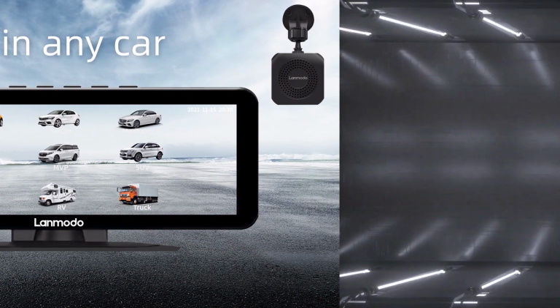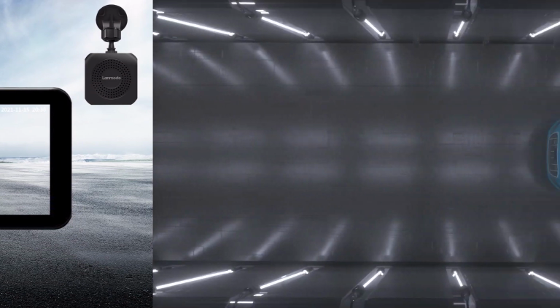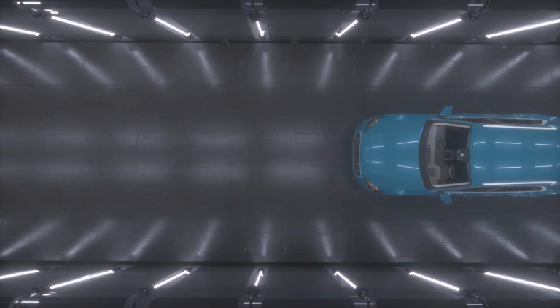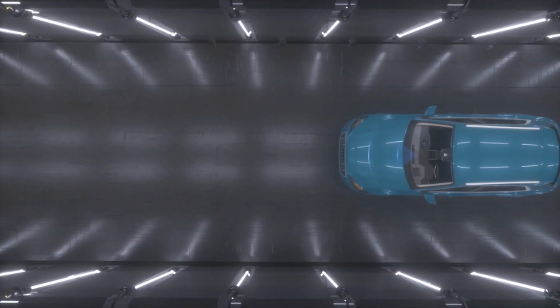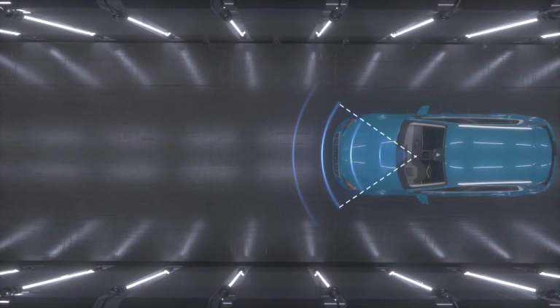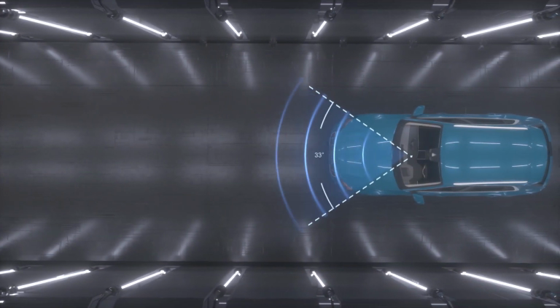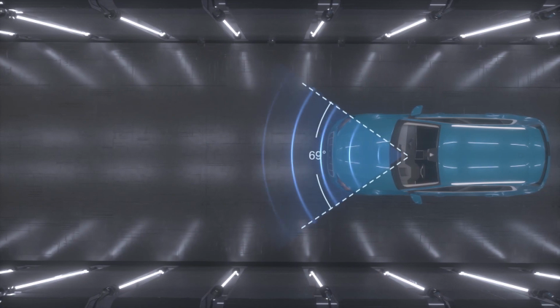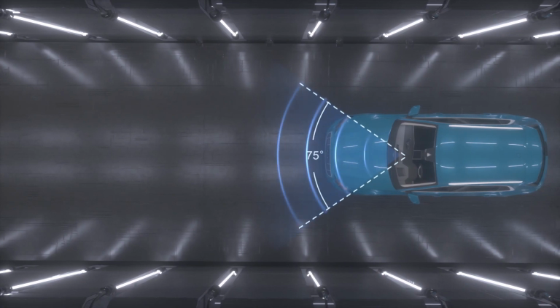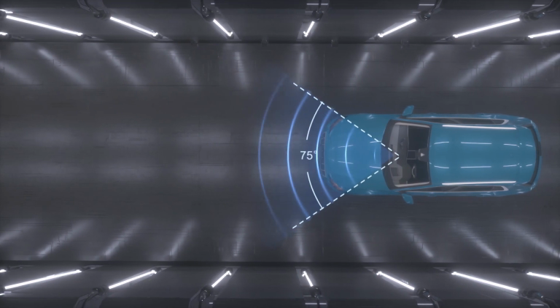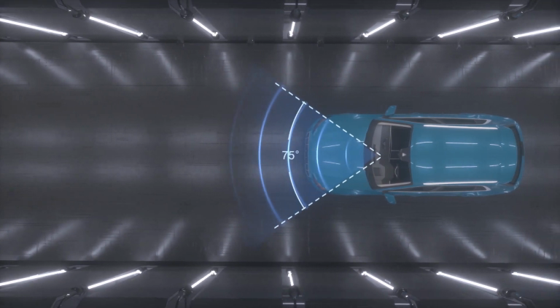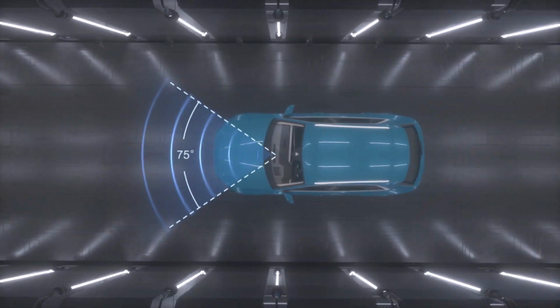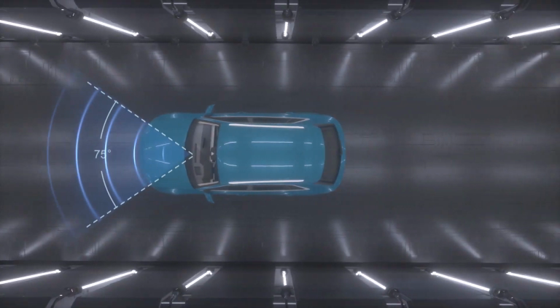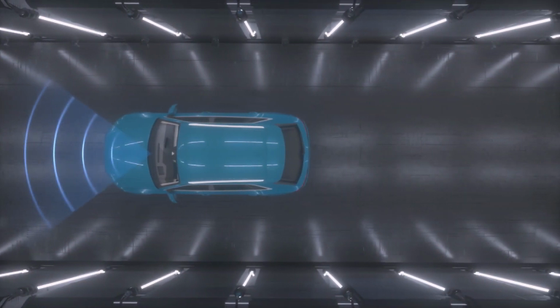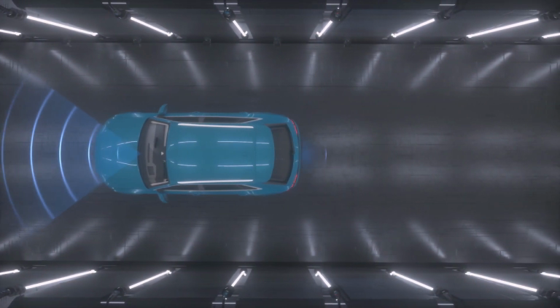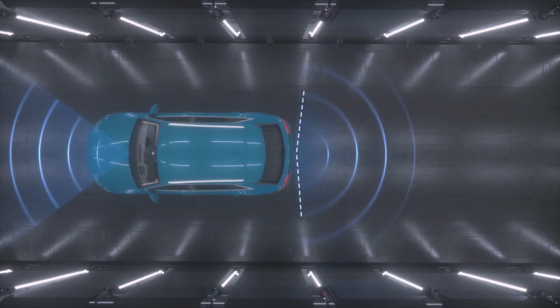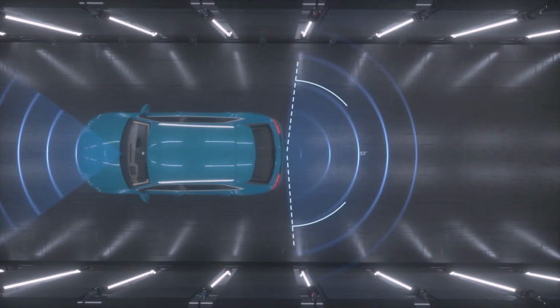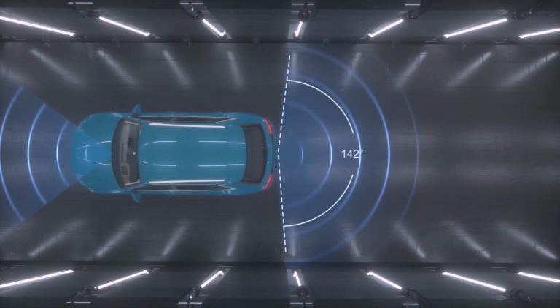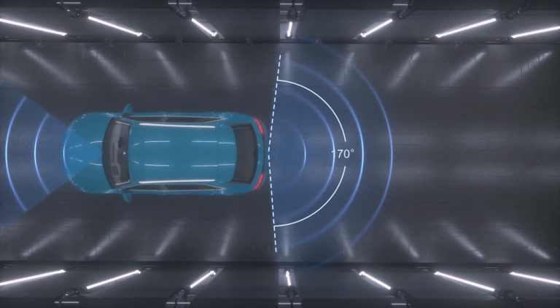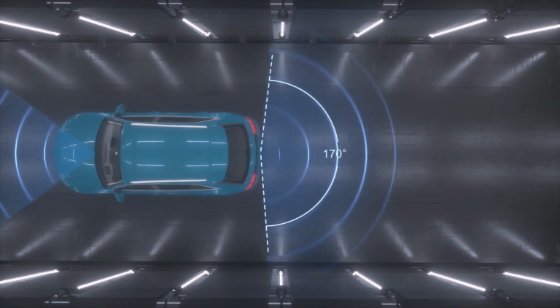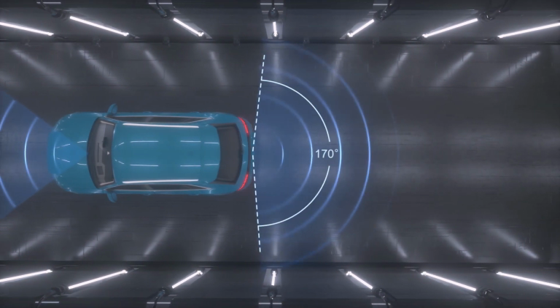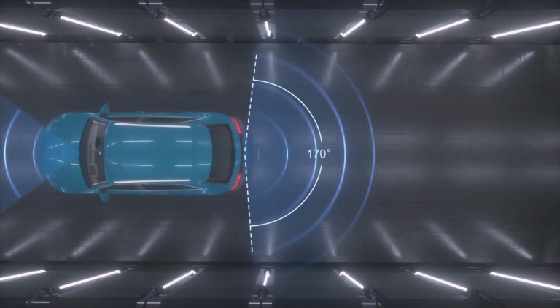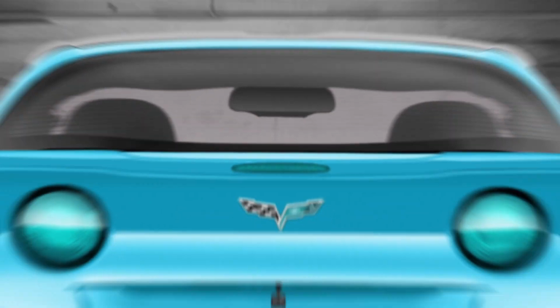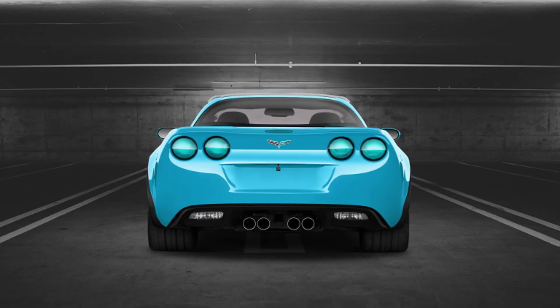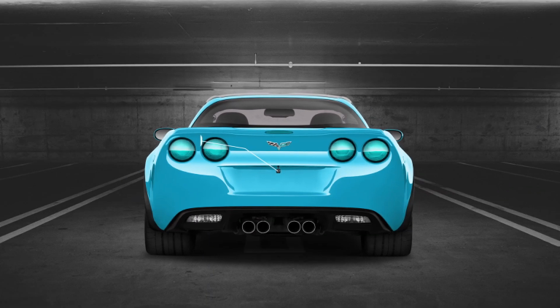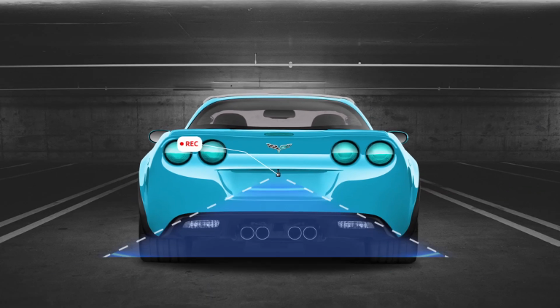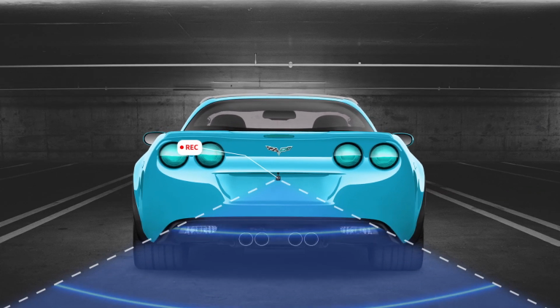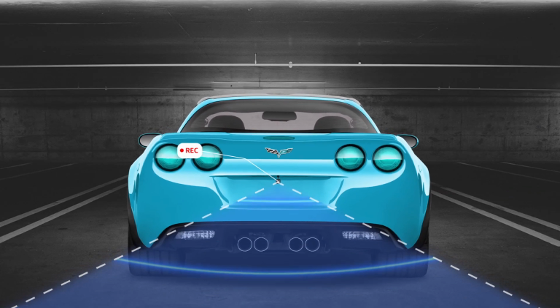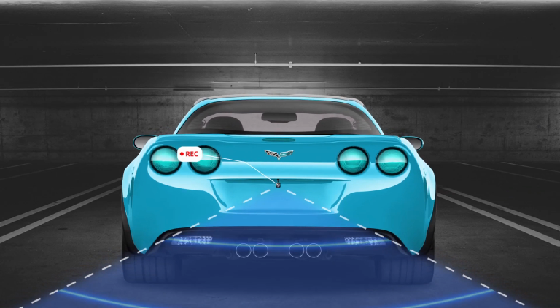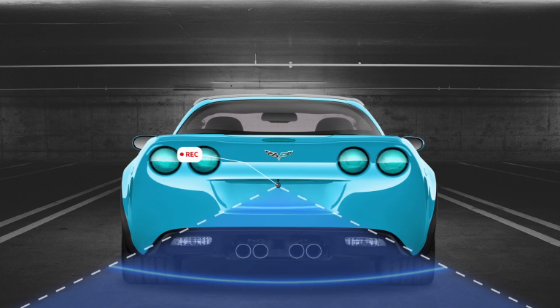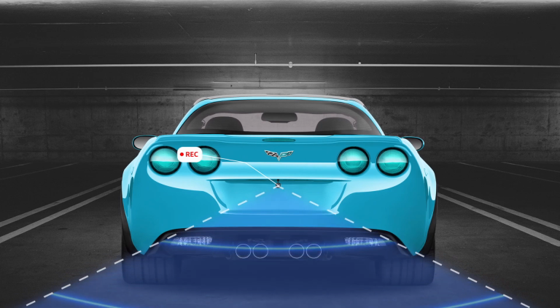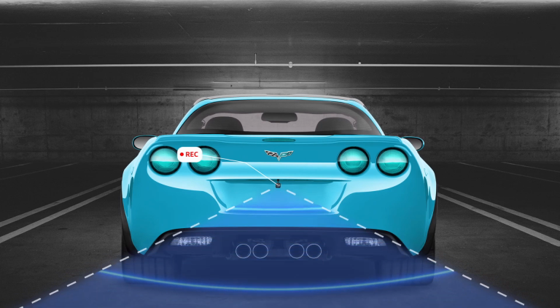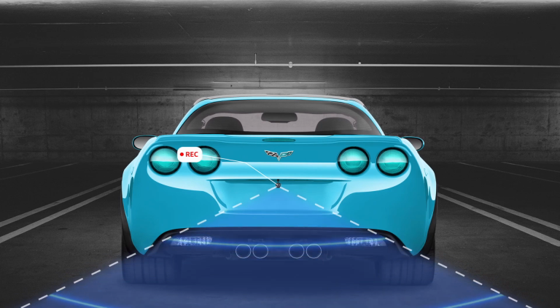The 170-degree rear camera with 24-hour parking monitor can help you park the car easily, even in total darkness.